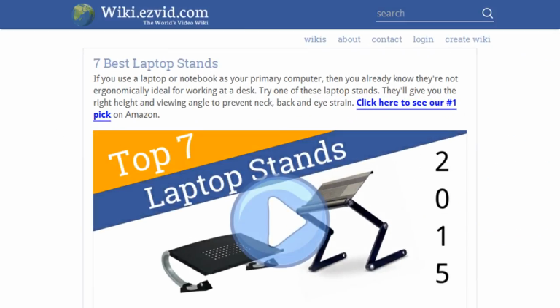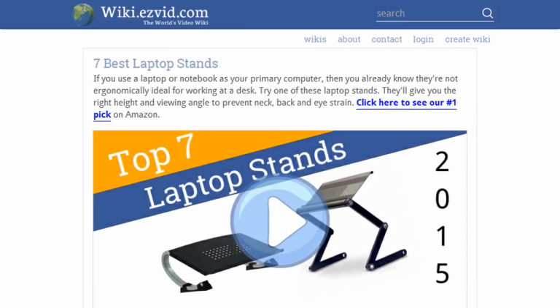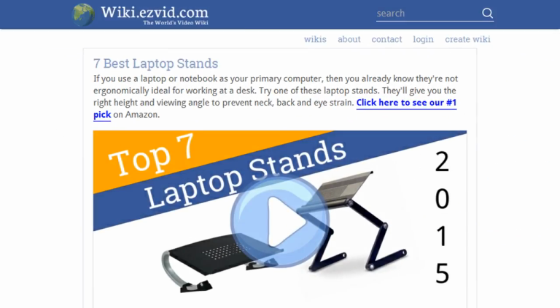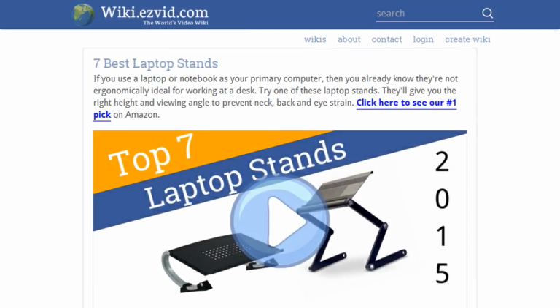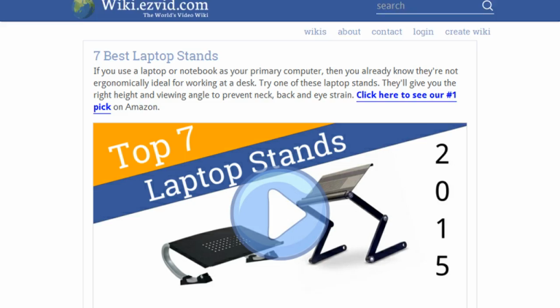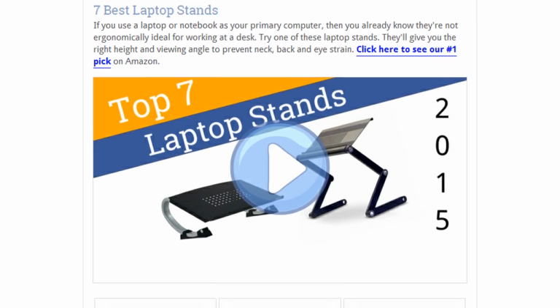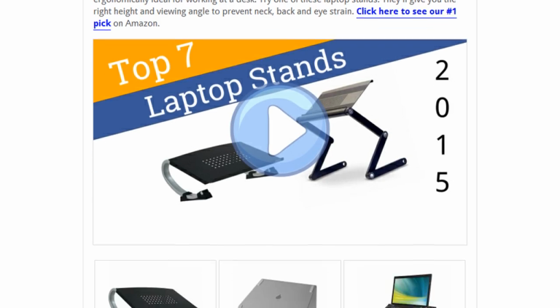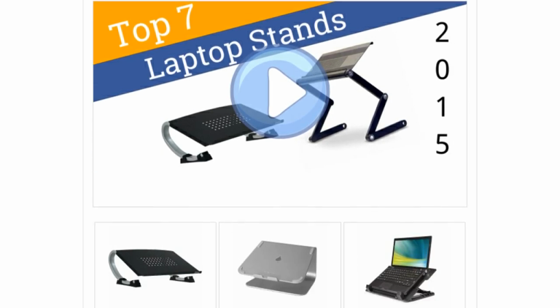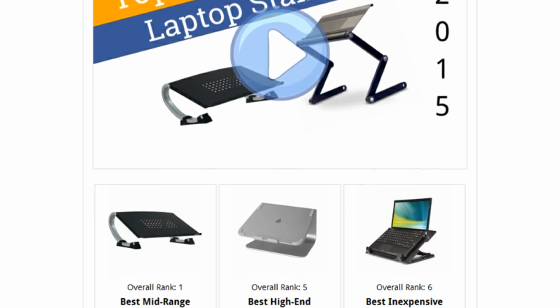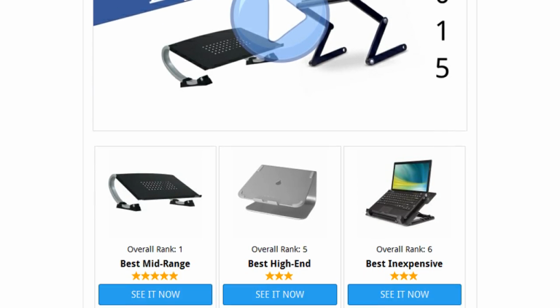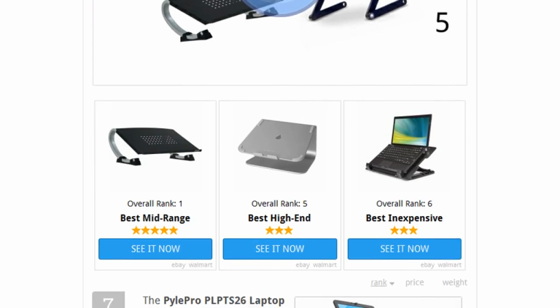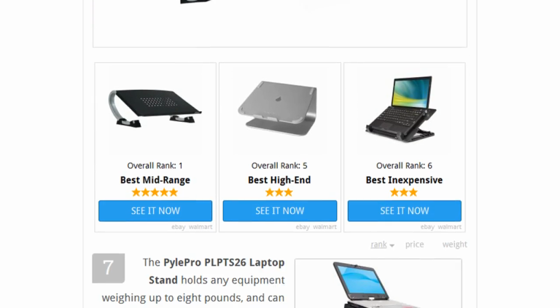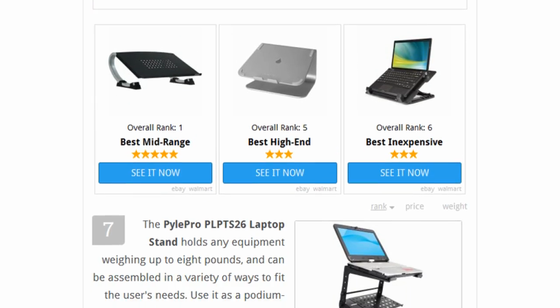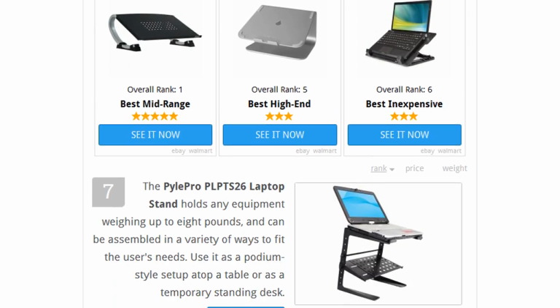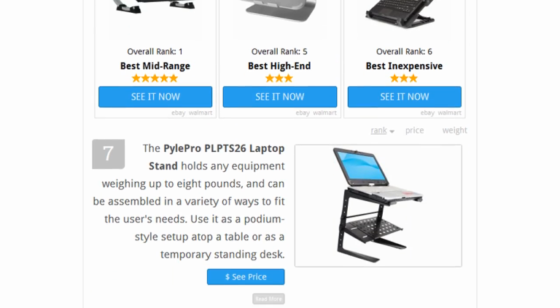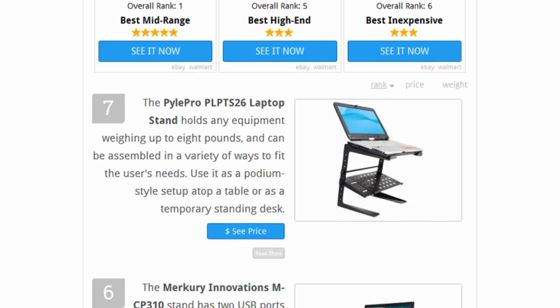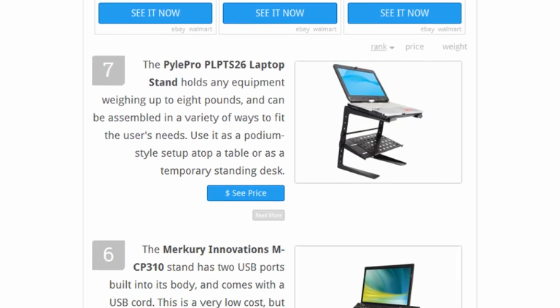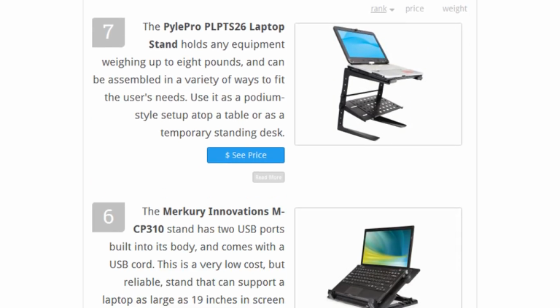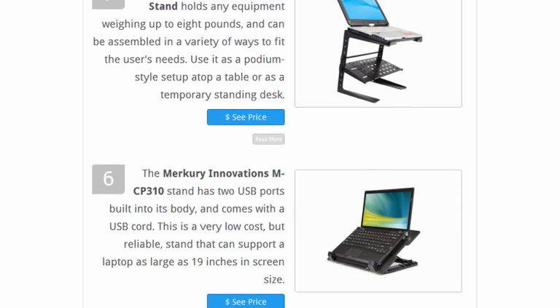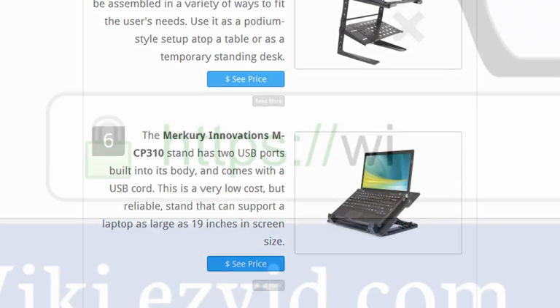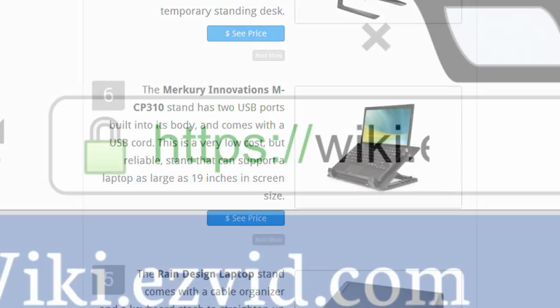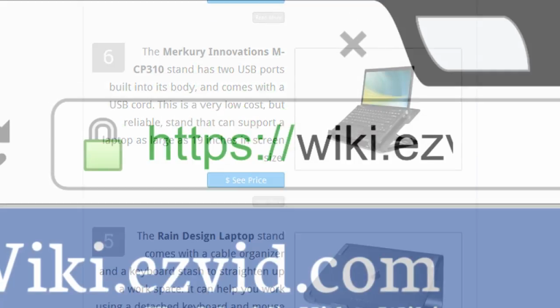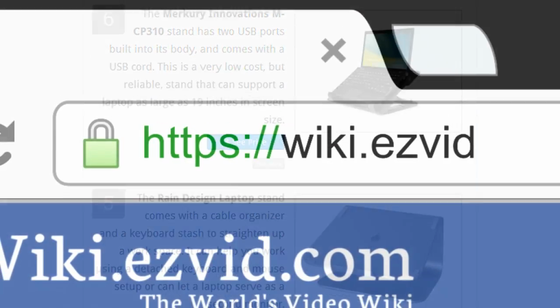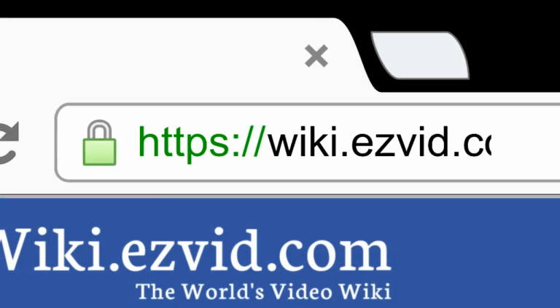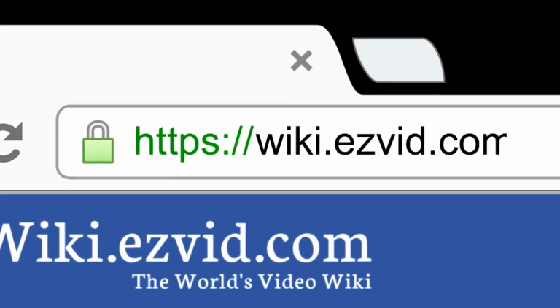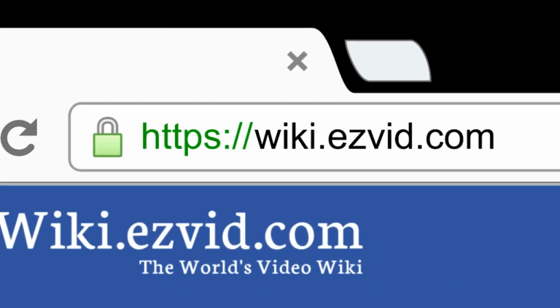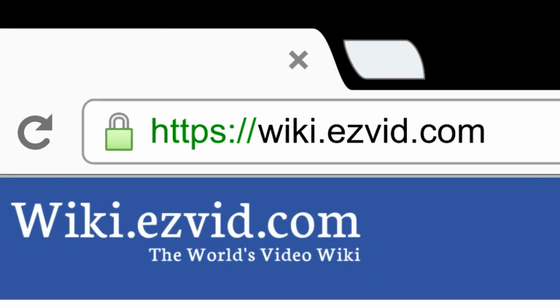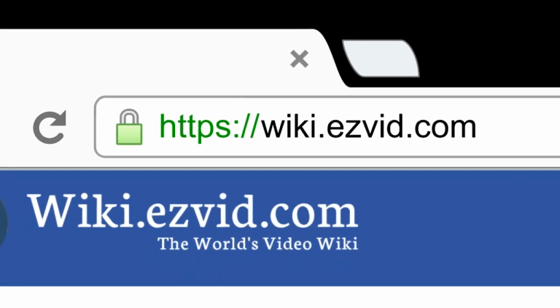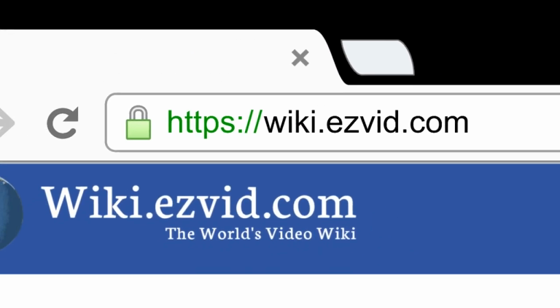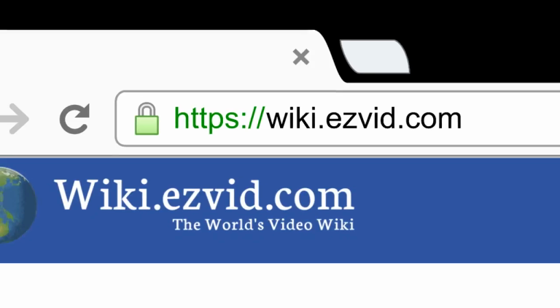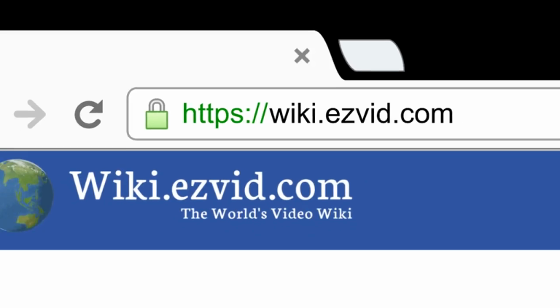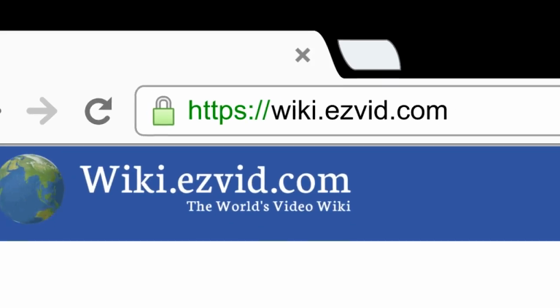To see all this stuff, go to wiki.easyvid.com and search for Laptop Stands, or click beneath this video.